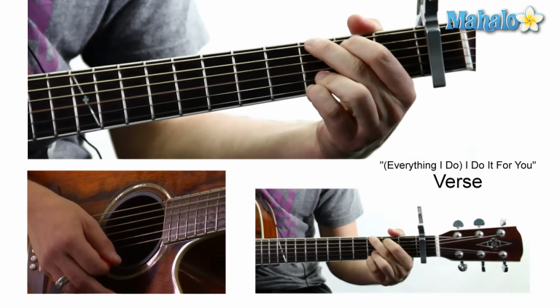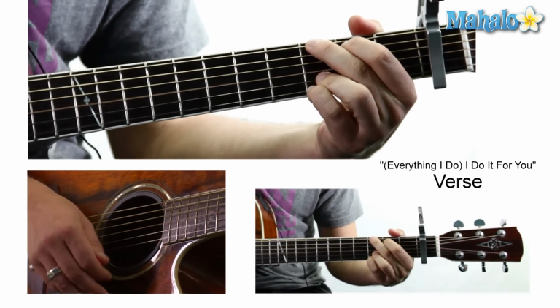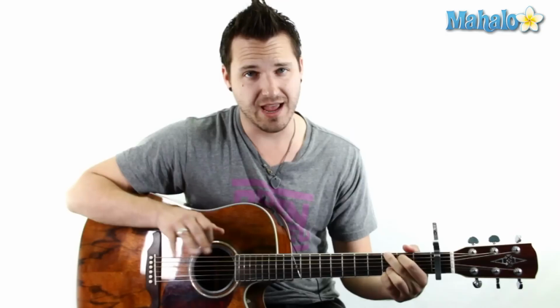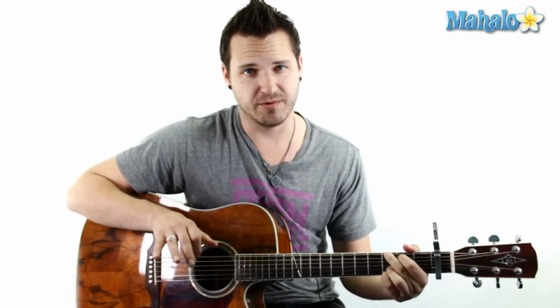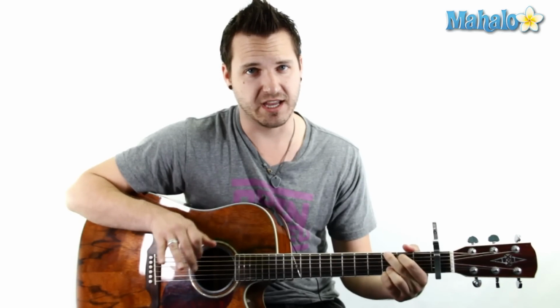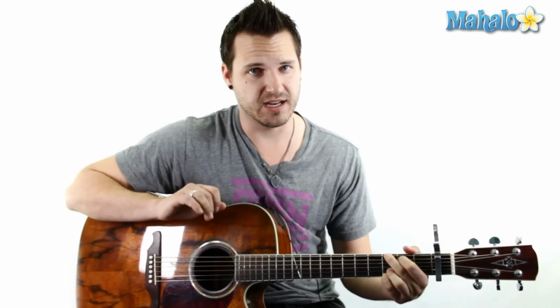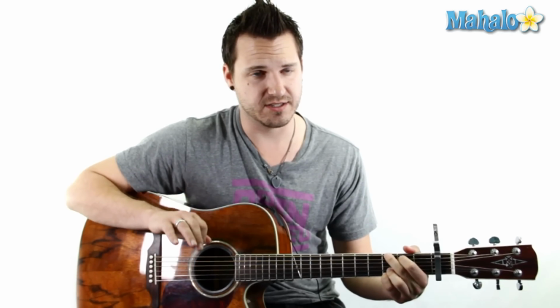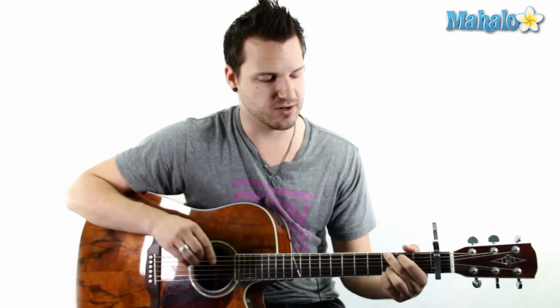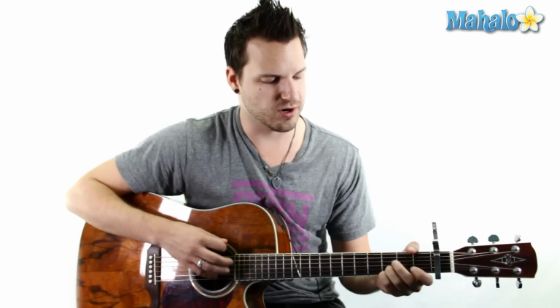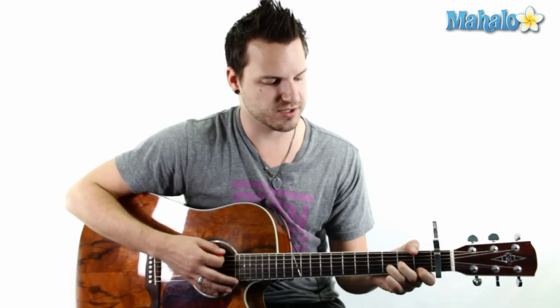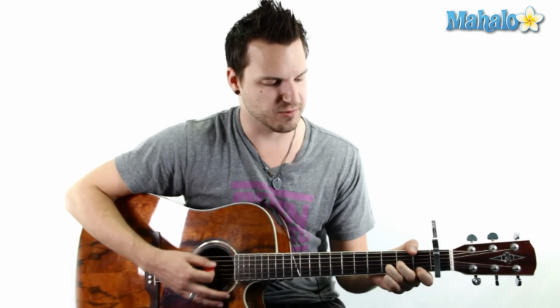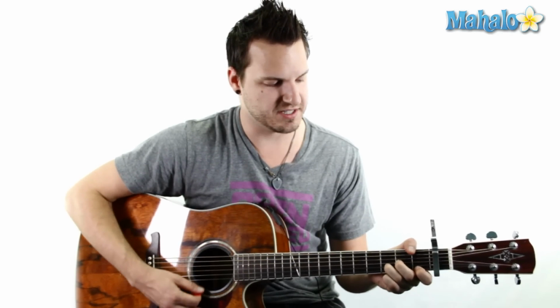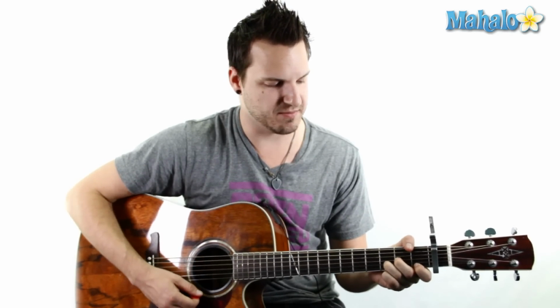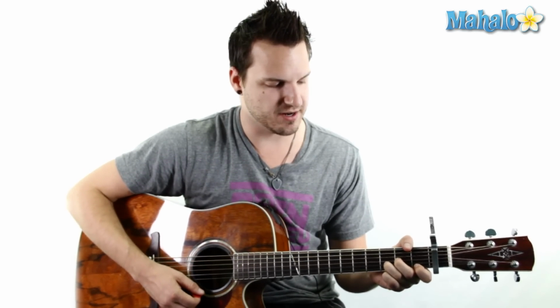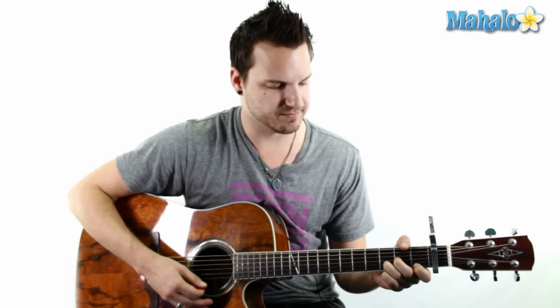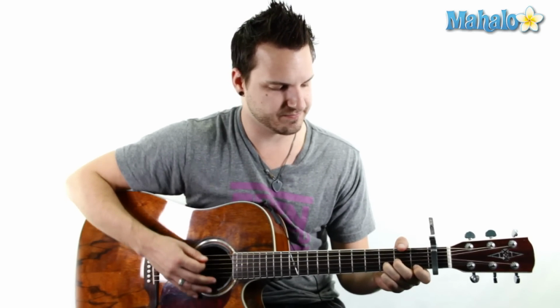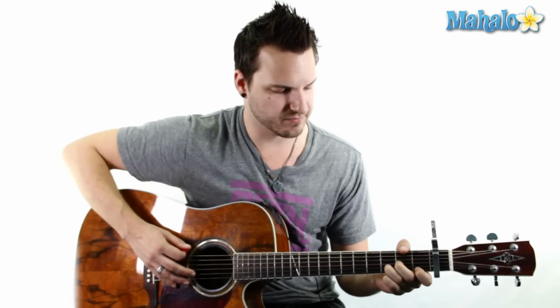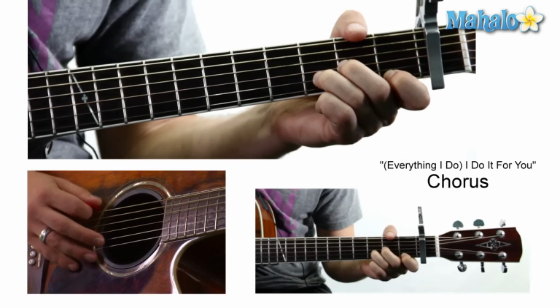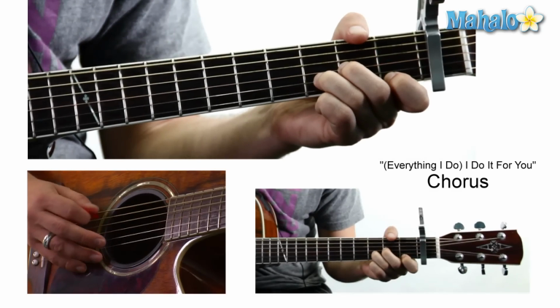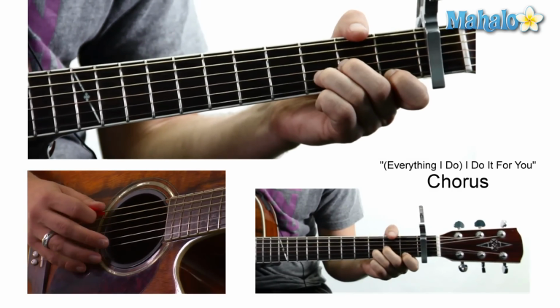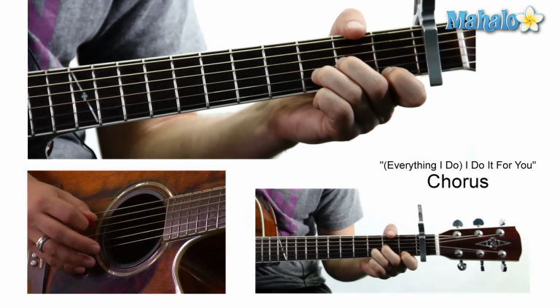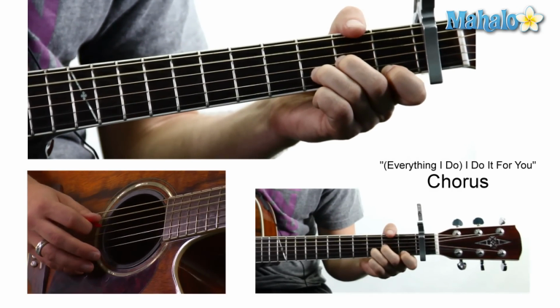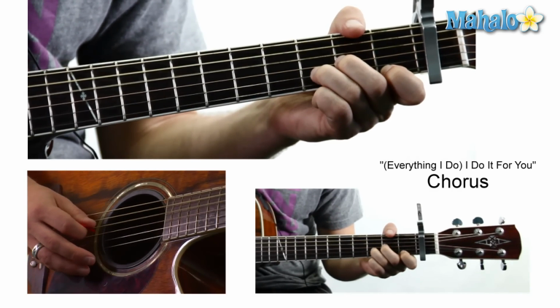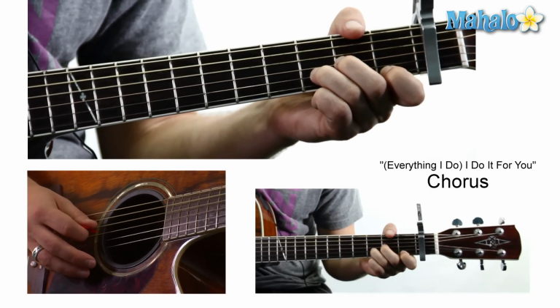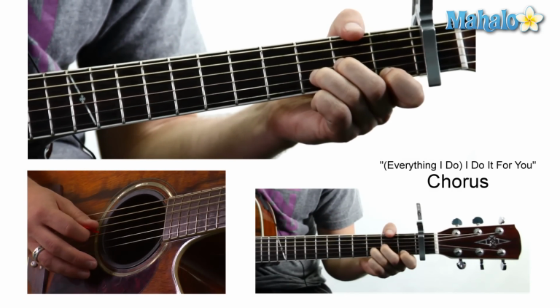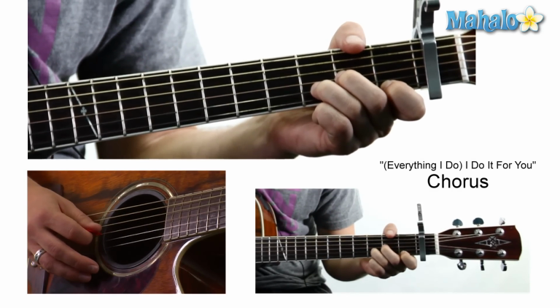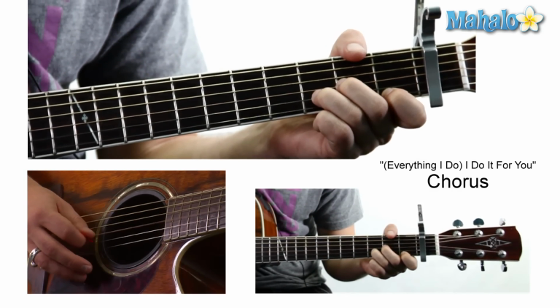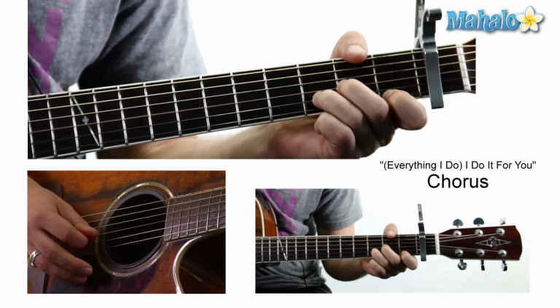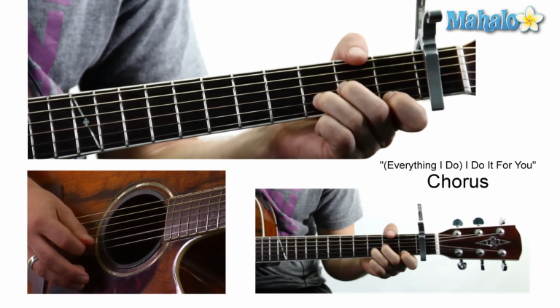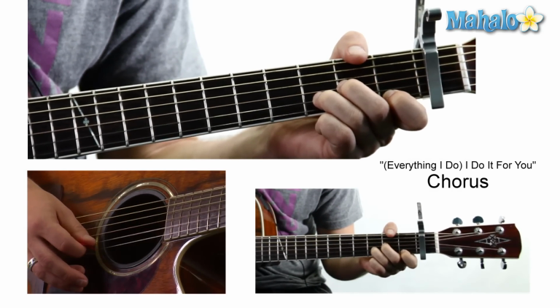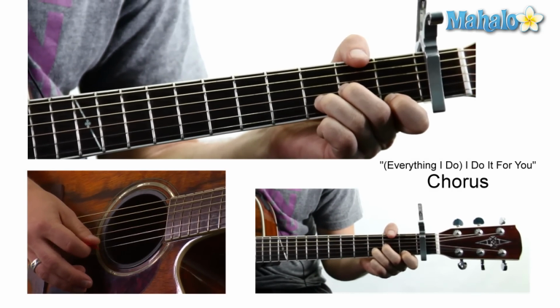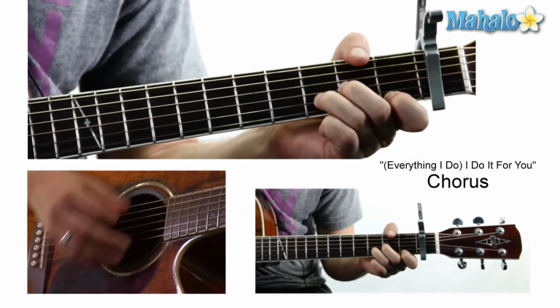And then we kick it into the chorus with a D minor: mute, zero, zero, two, three, one.